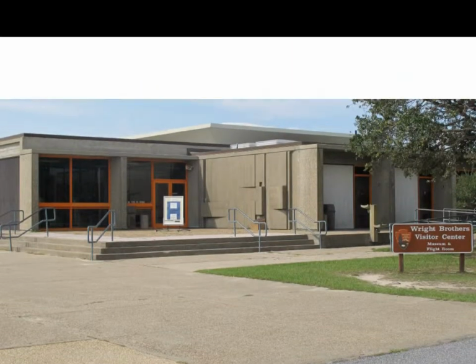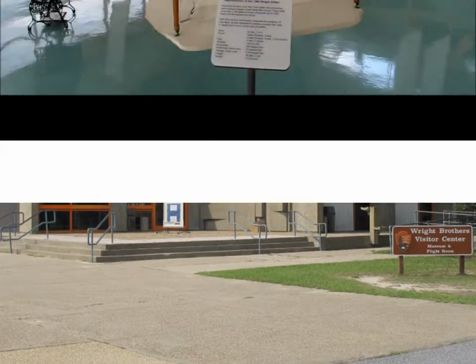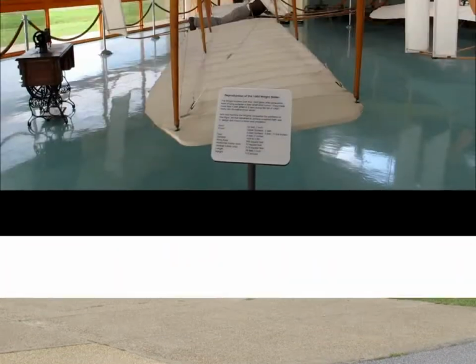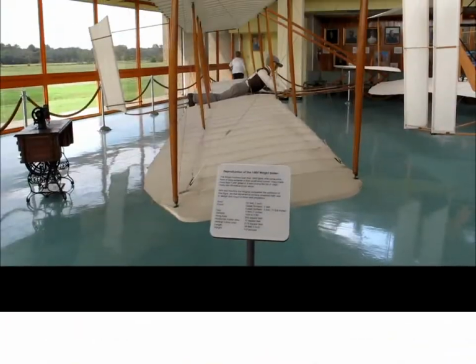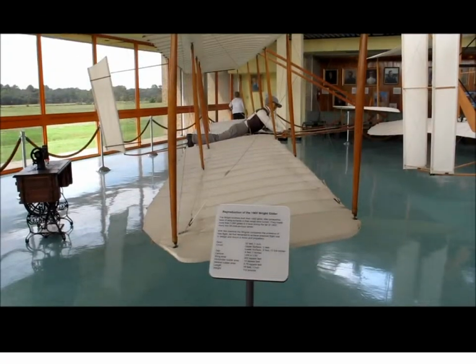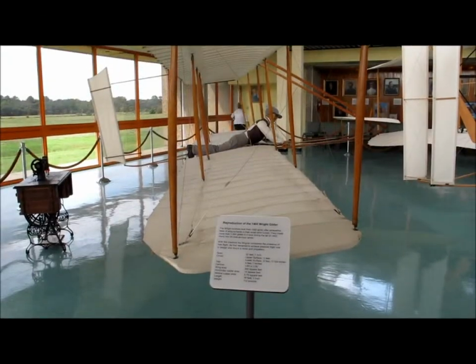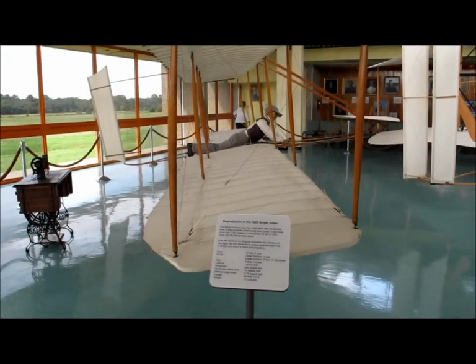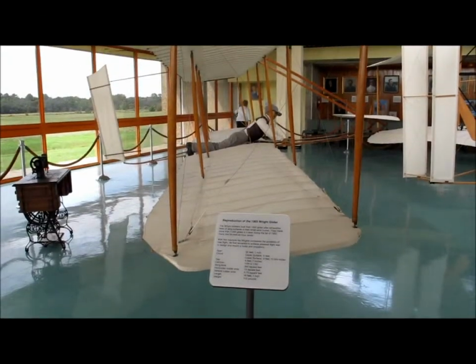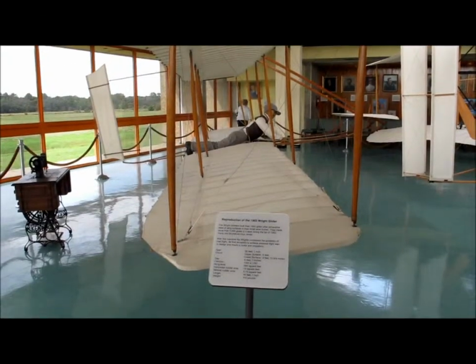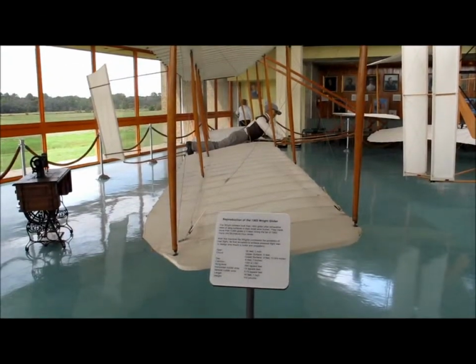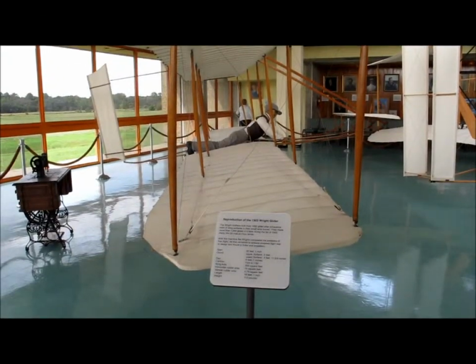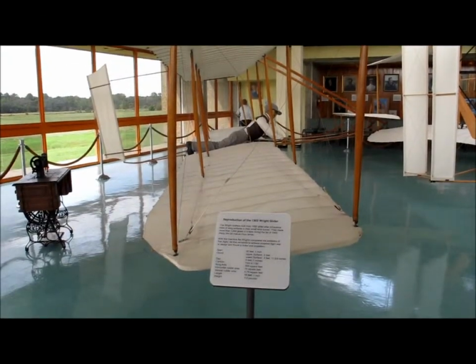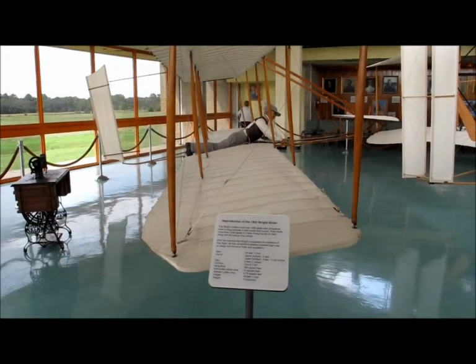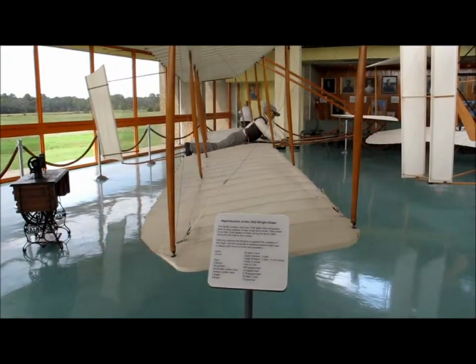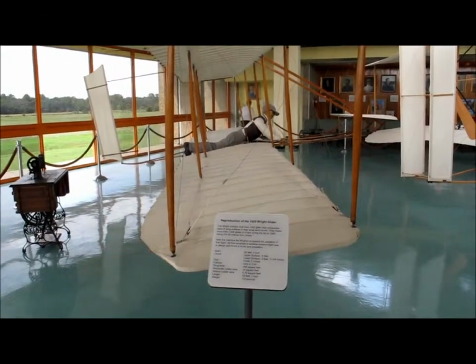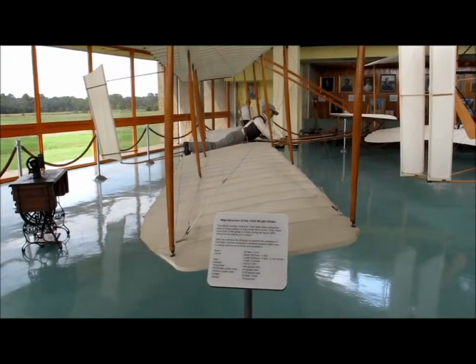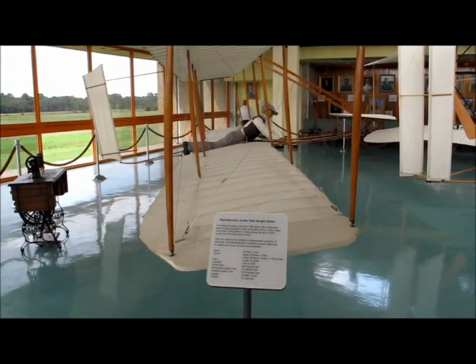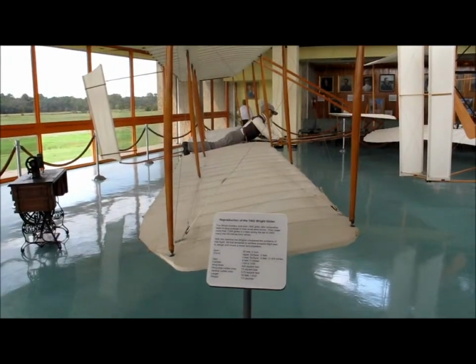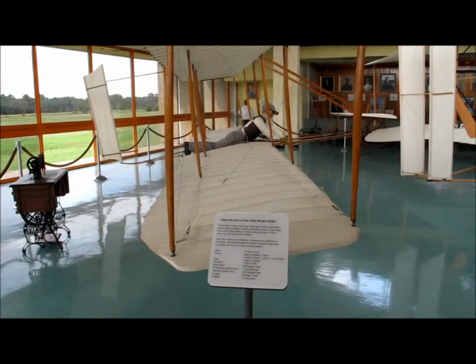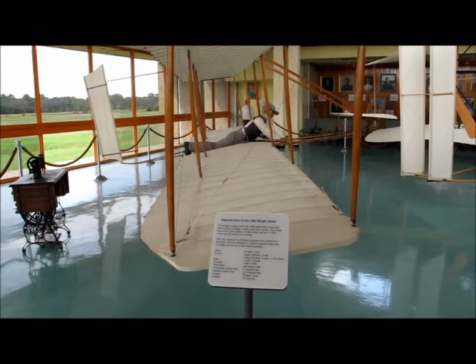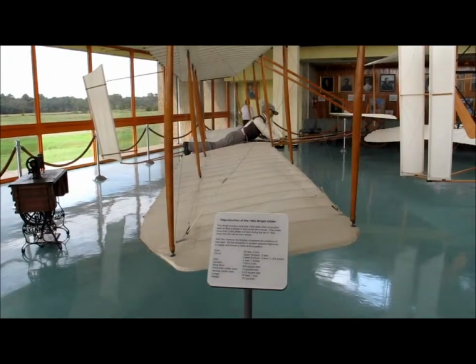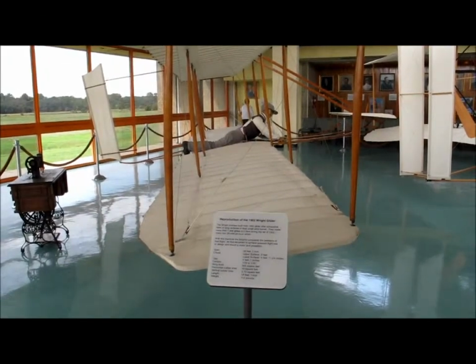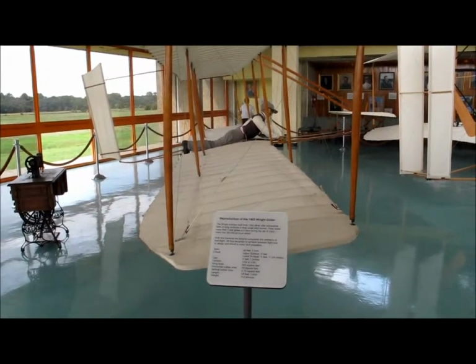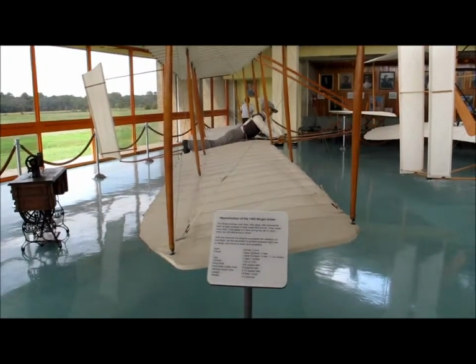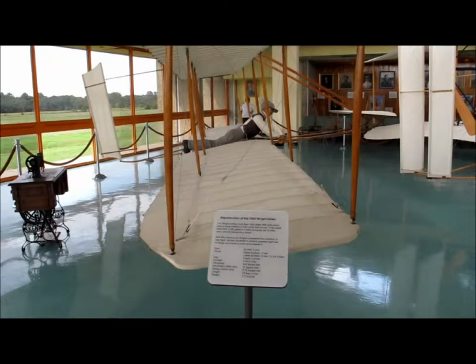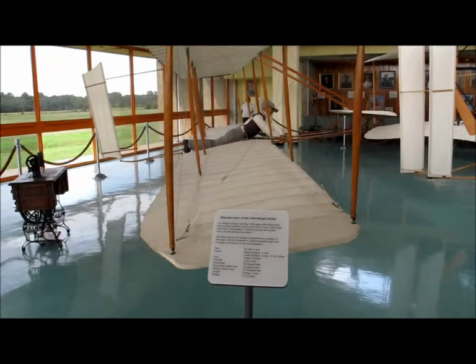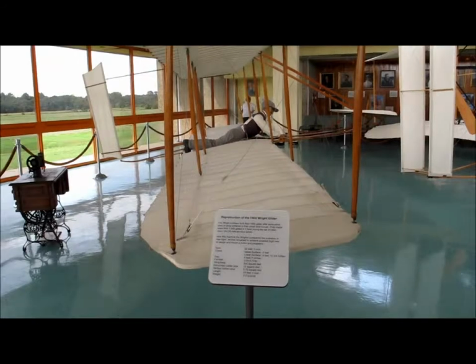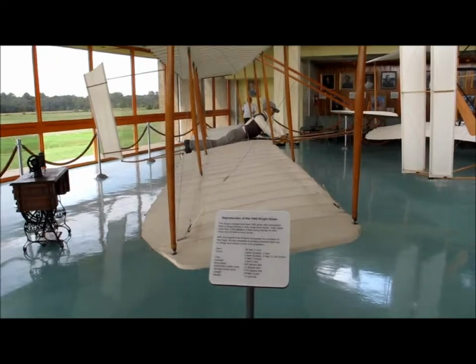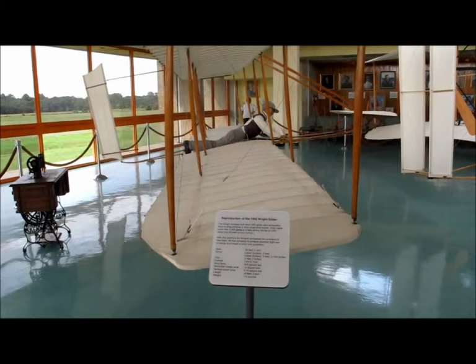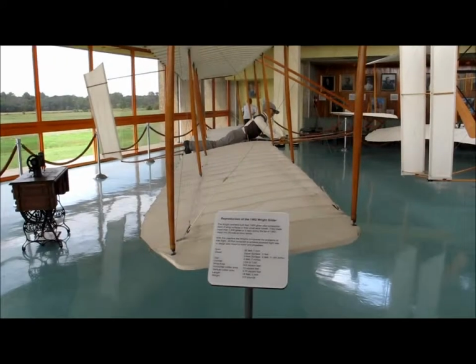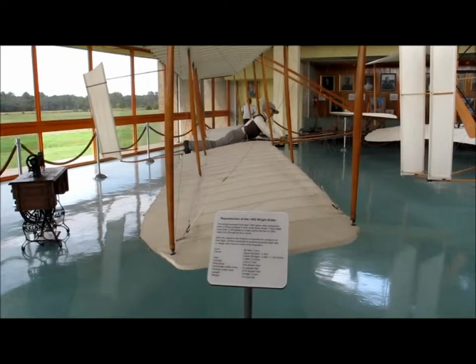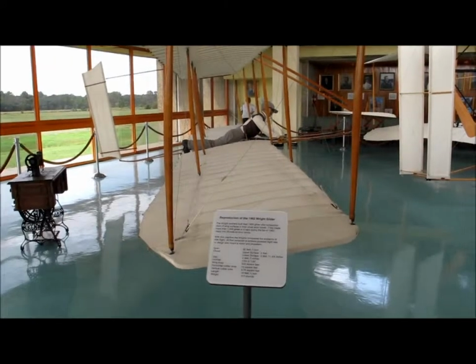We're here in the aviation room and here are some reproductions of some of the first gliders used by the Wright Brothers.